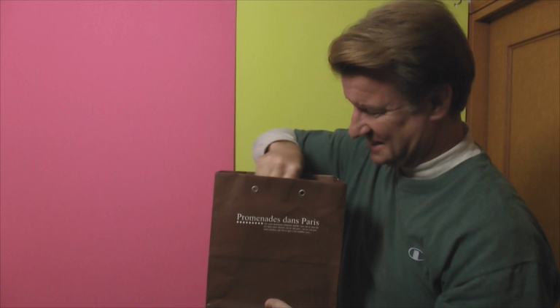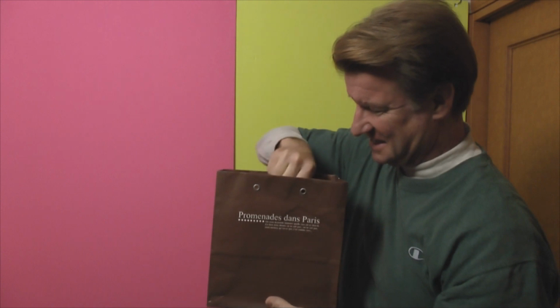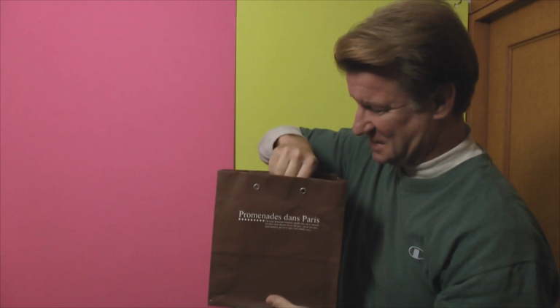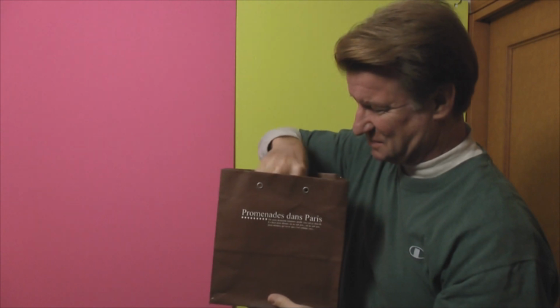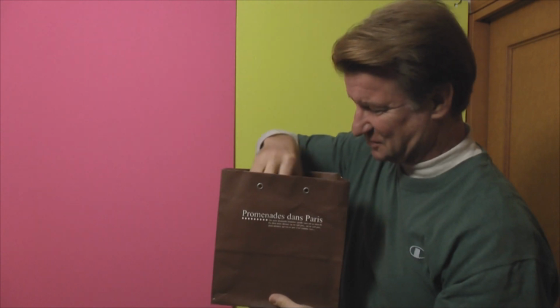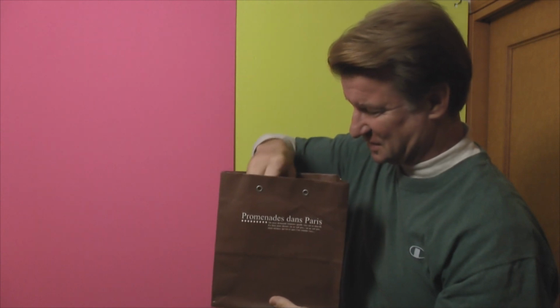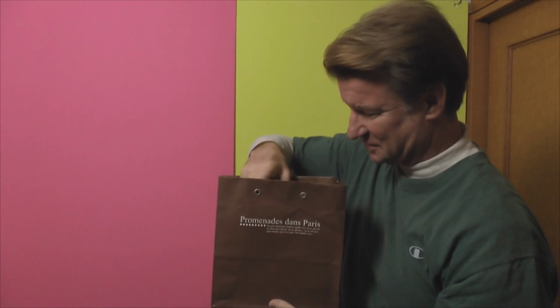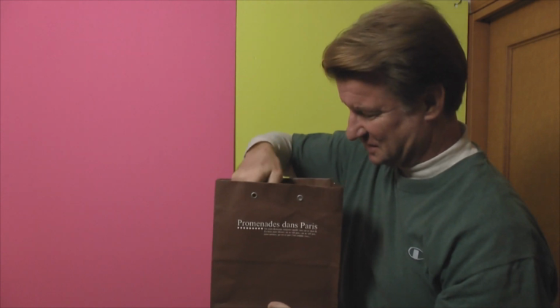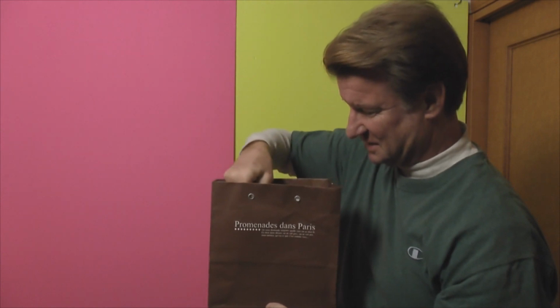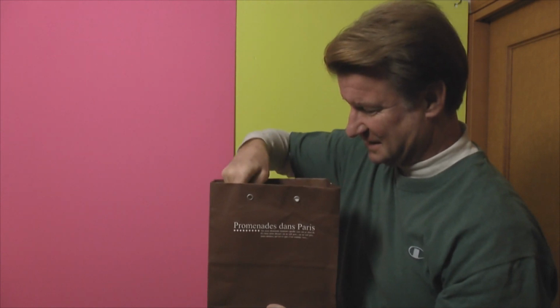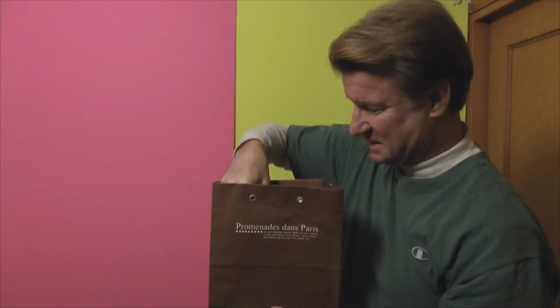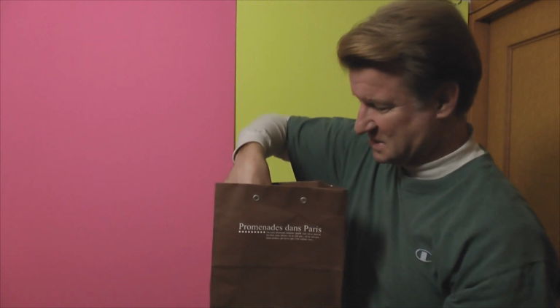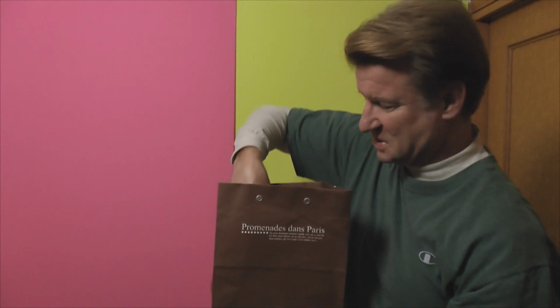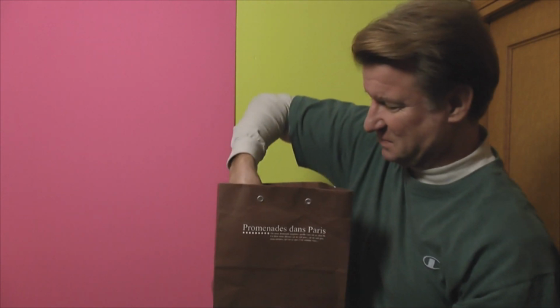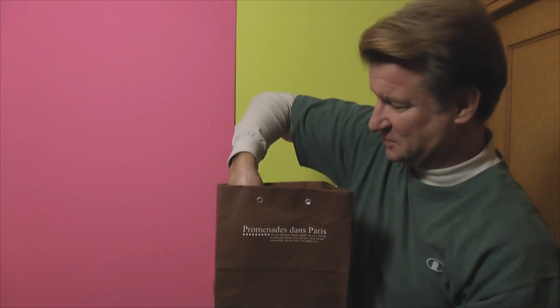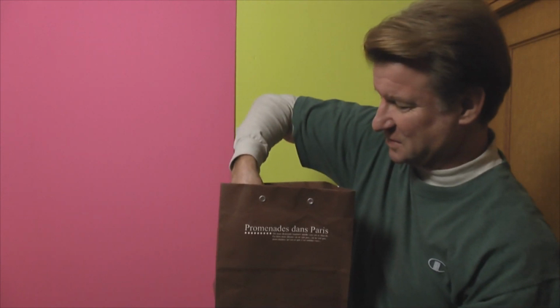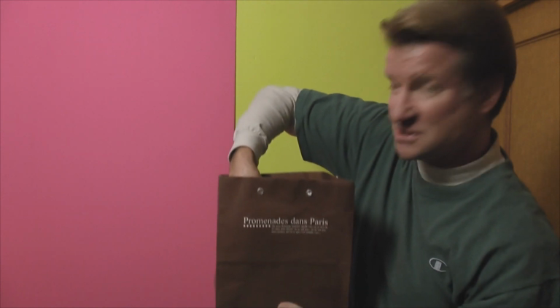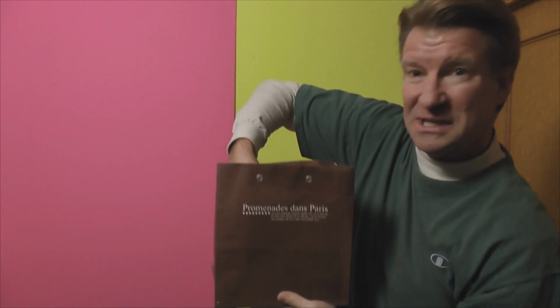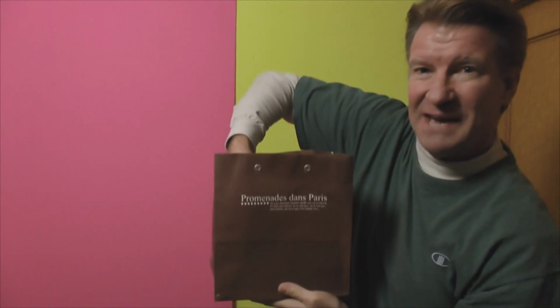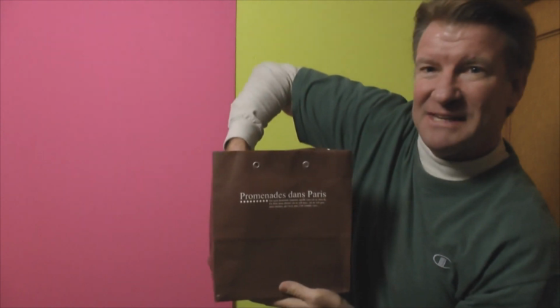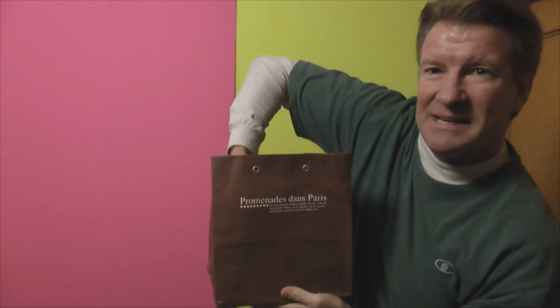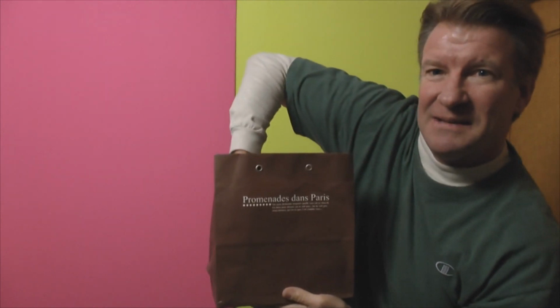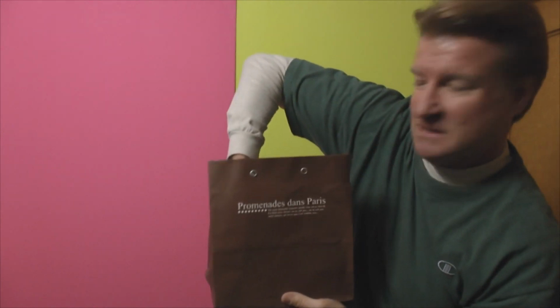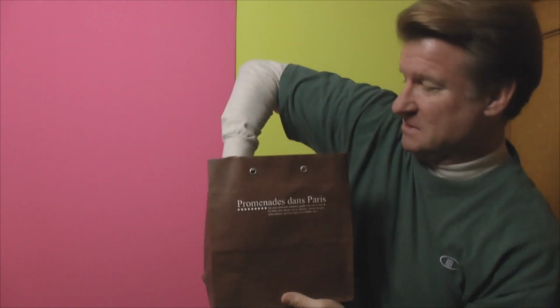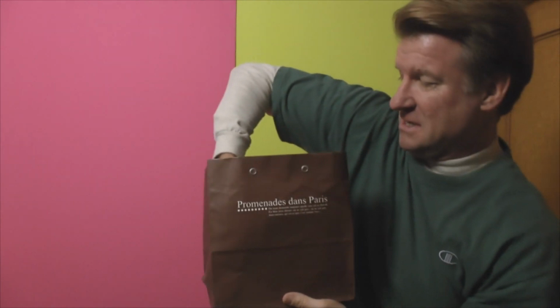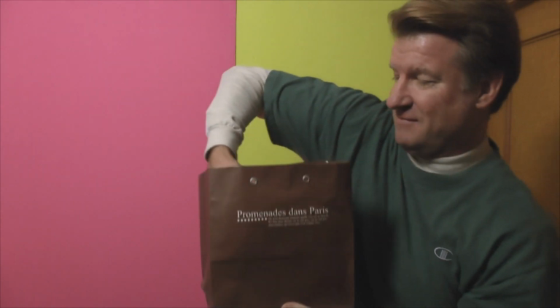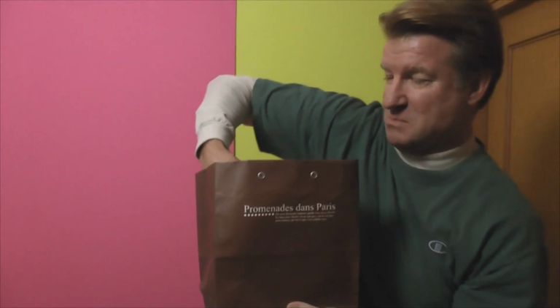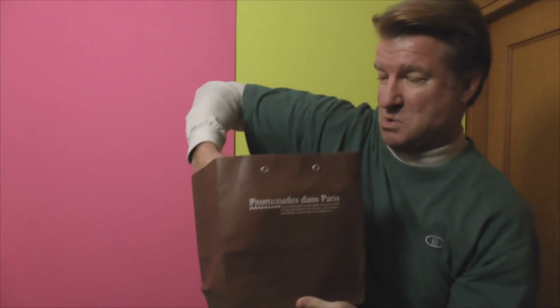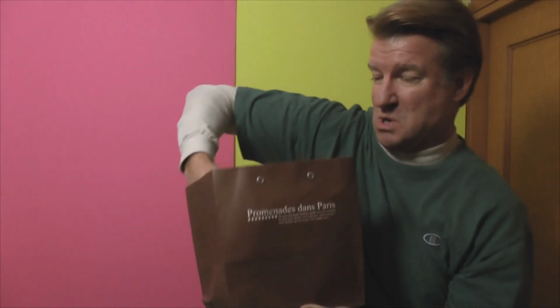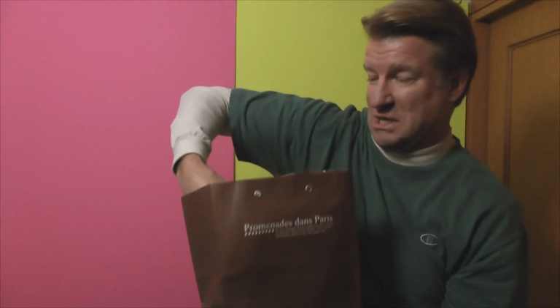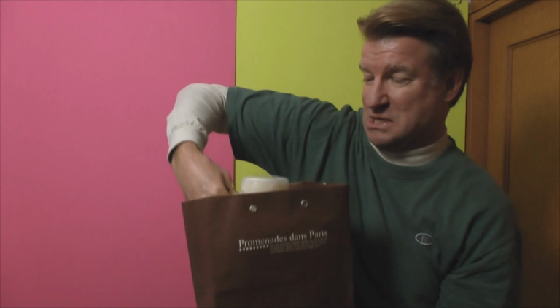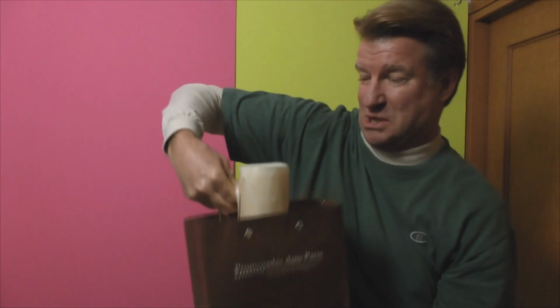I hope this works. It's getting heavy. Whoa, look at this.